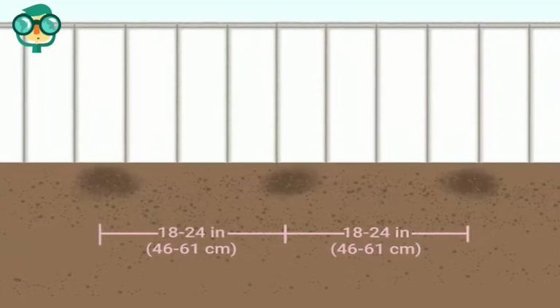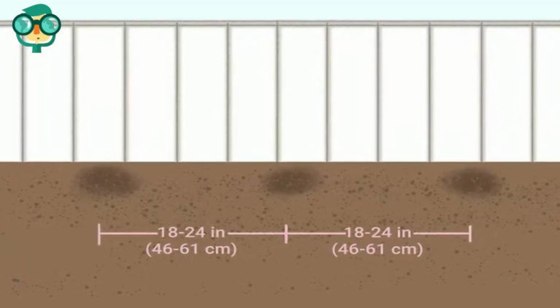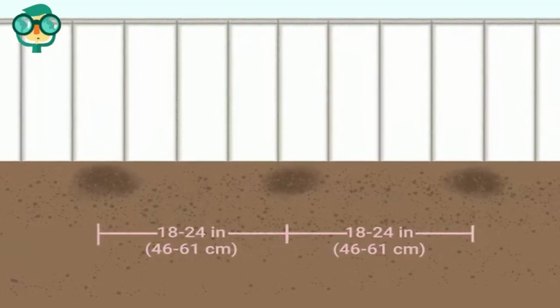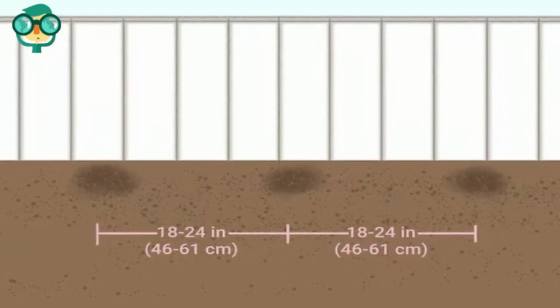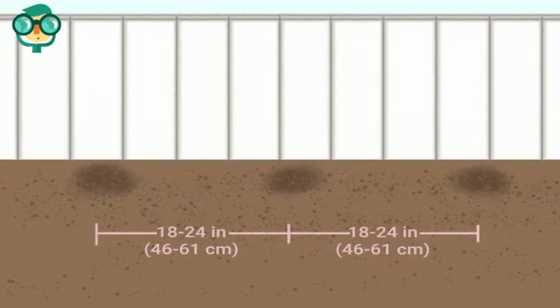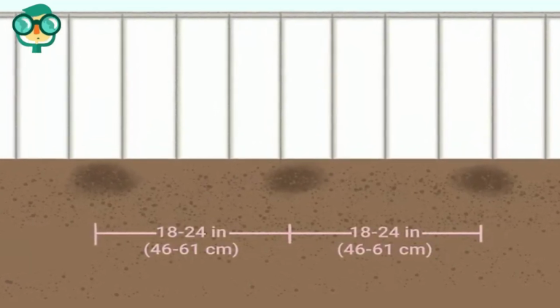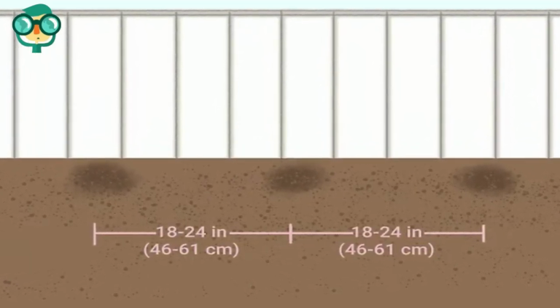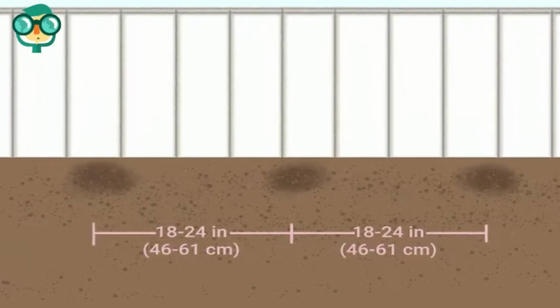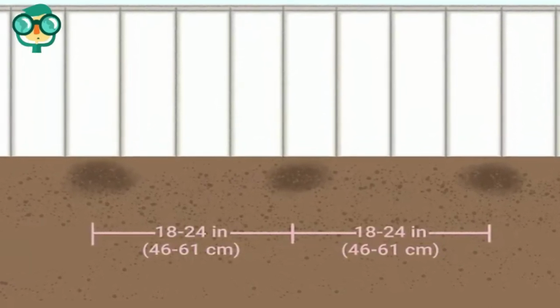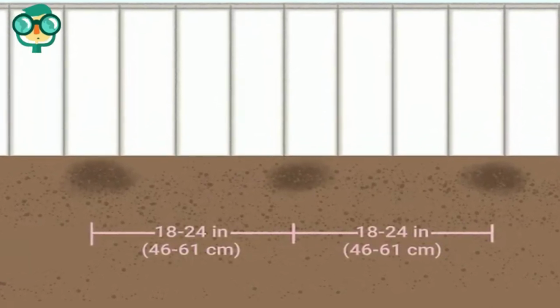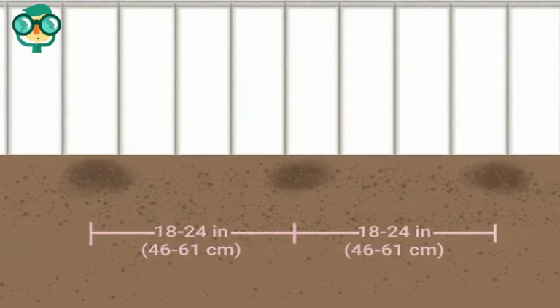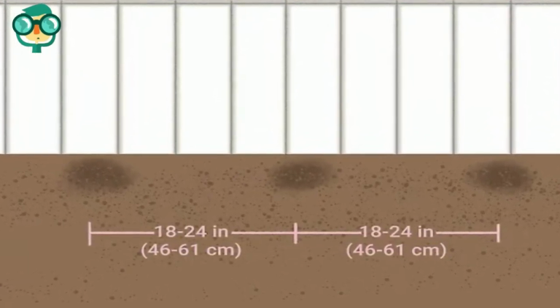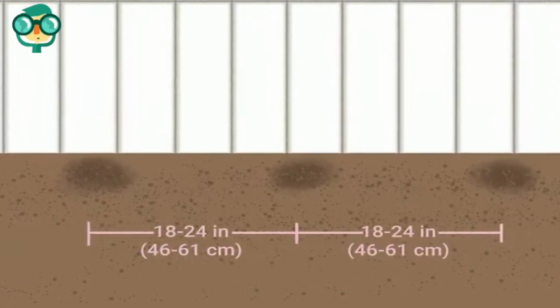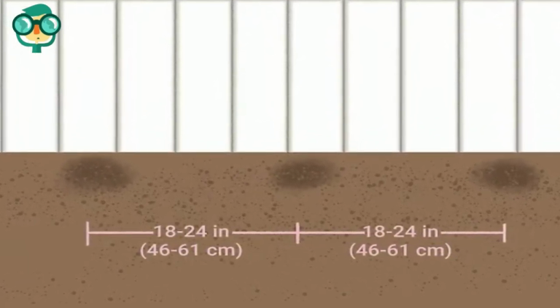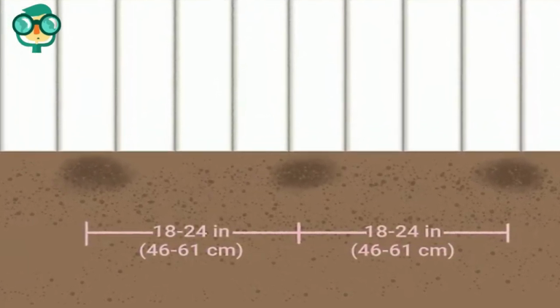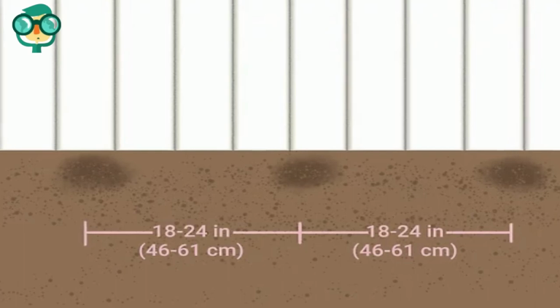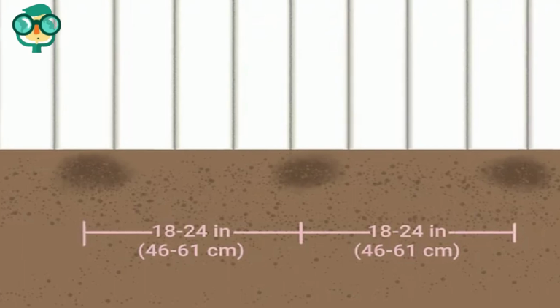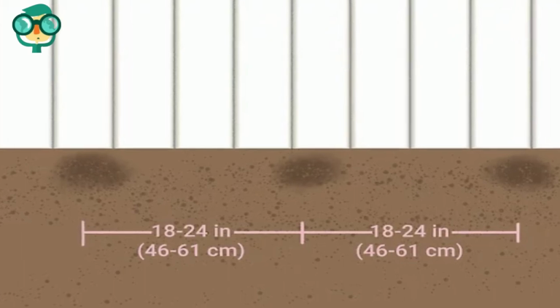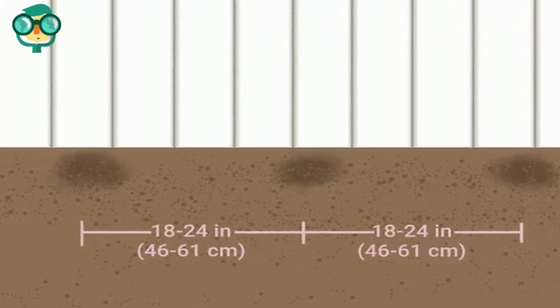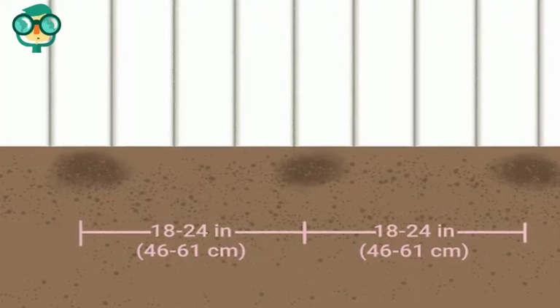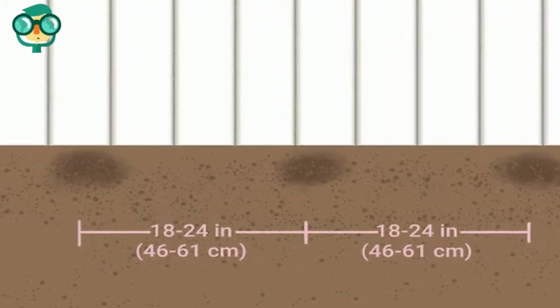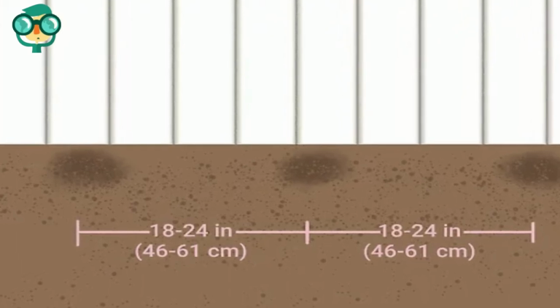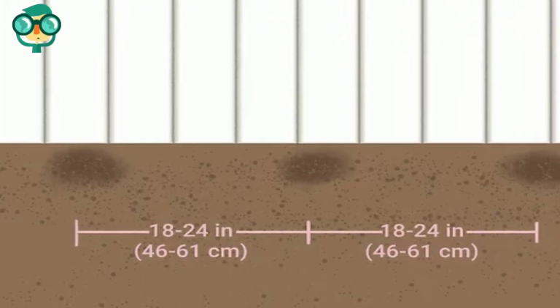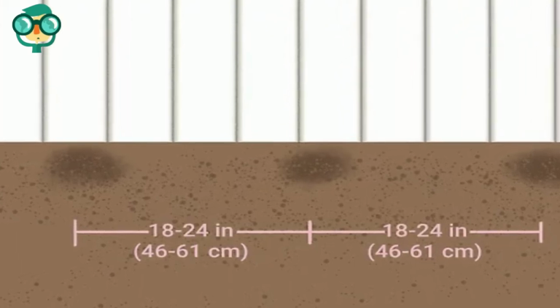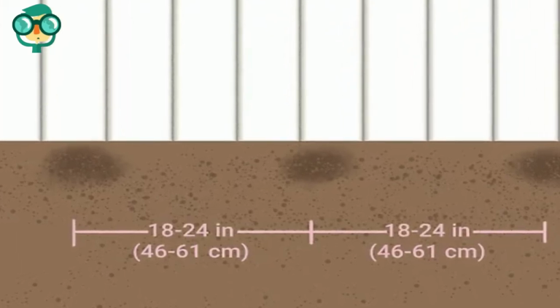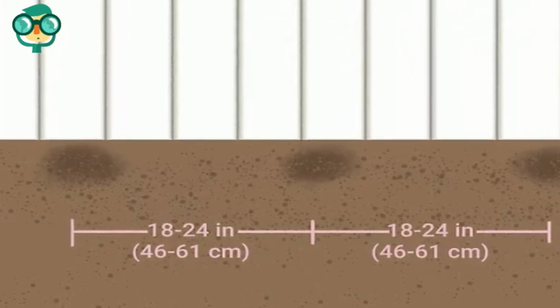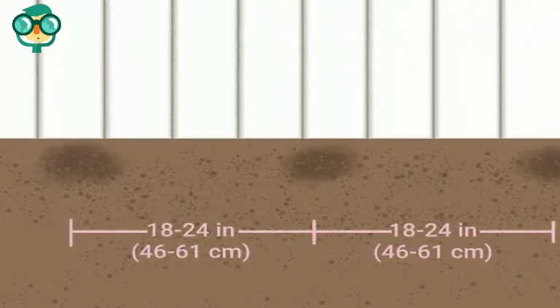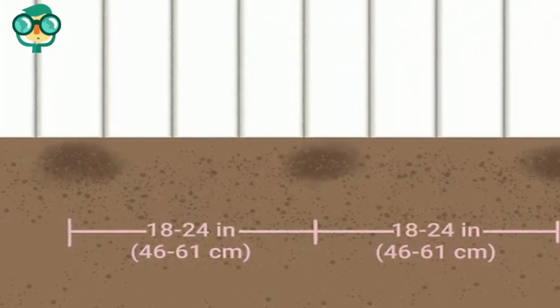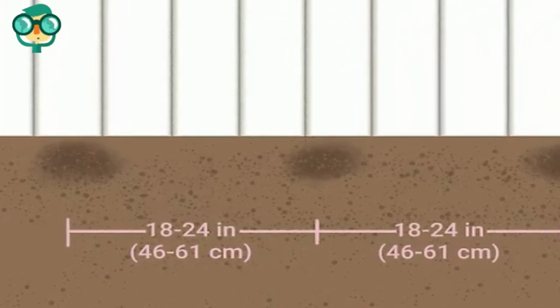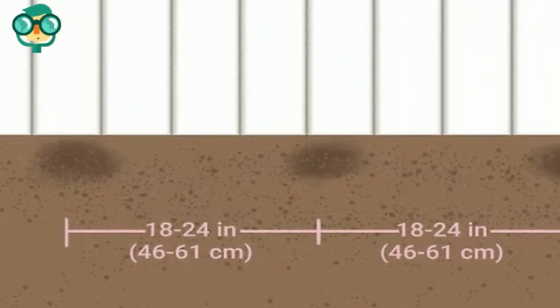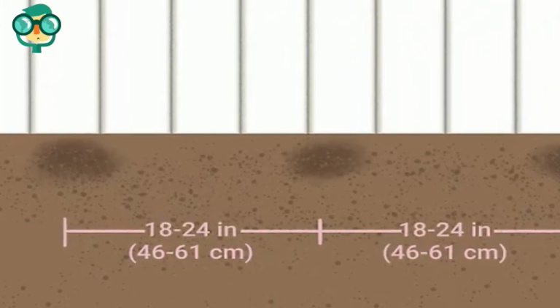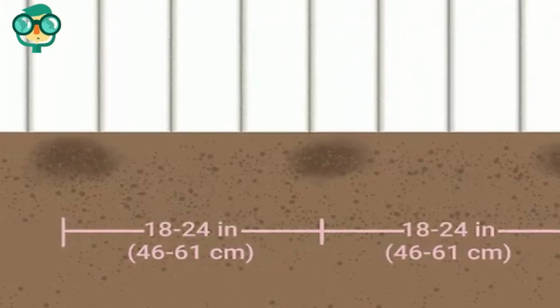Plant your chrysanthemums 18 to 24 inches apart. If you're planting more than one plant, you'll need to make sure you have enough room for each plant's roots to flourish.